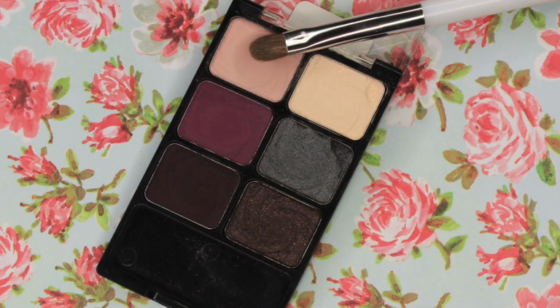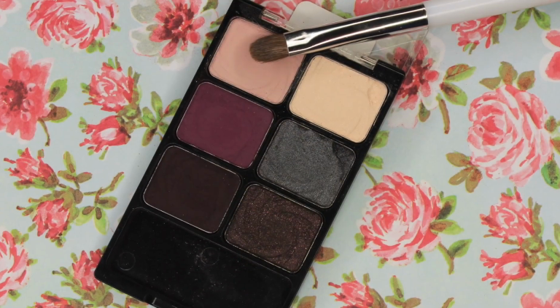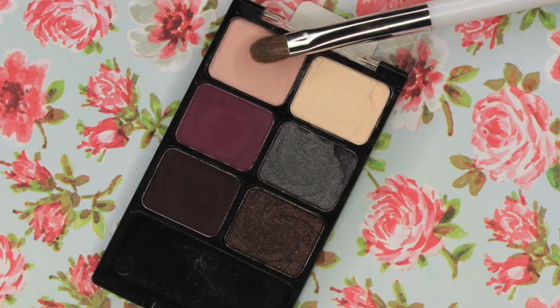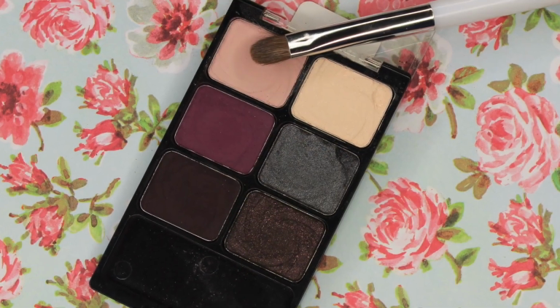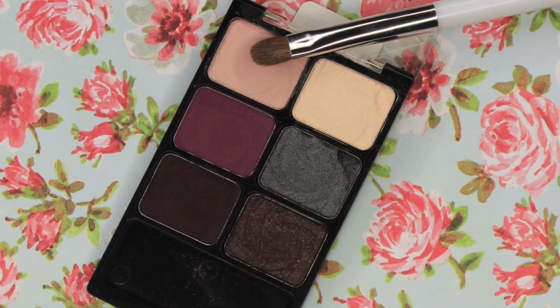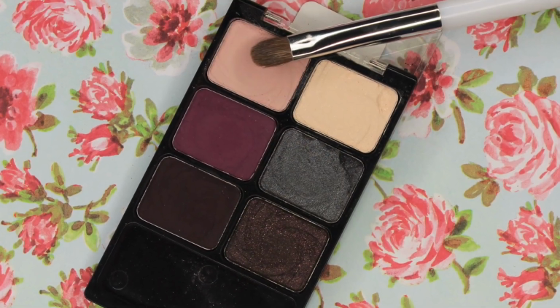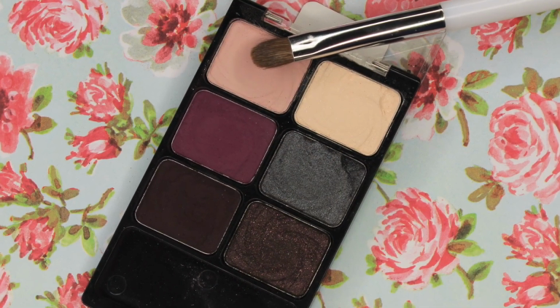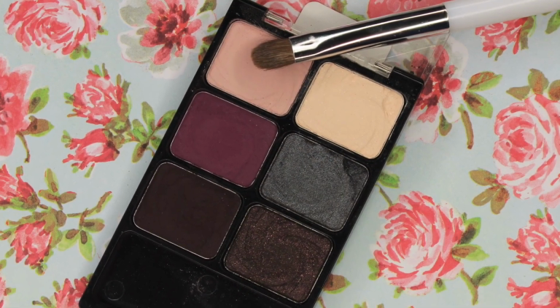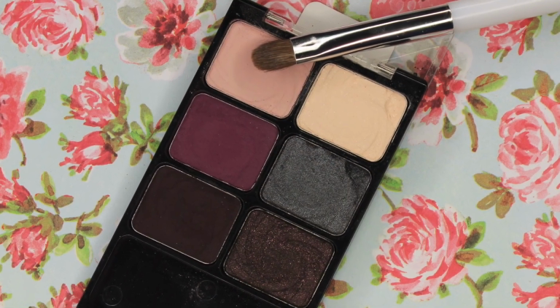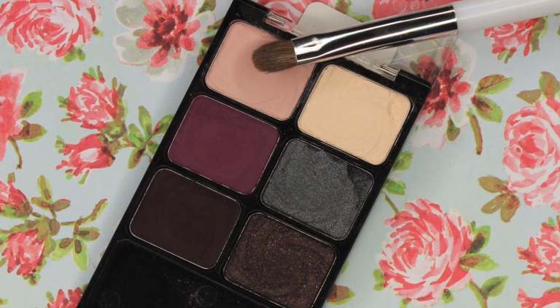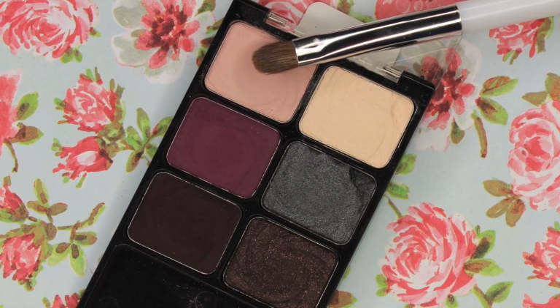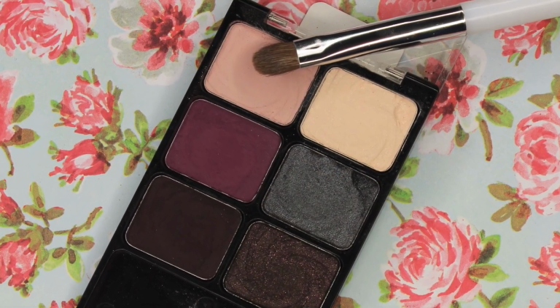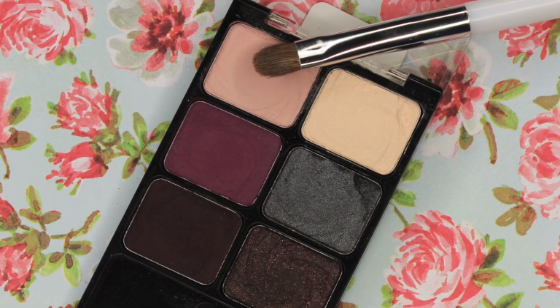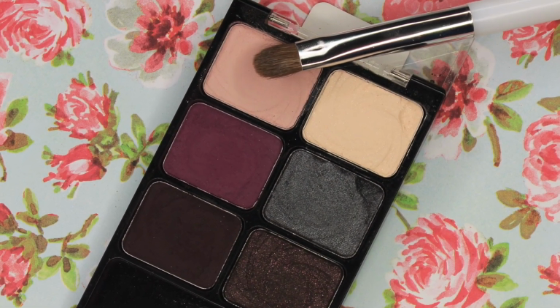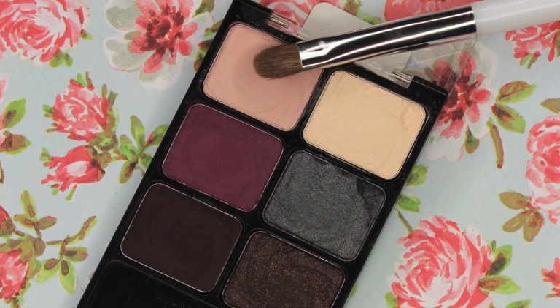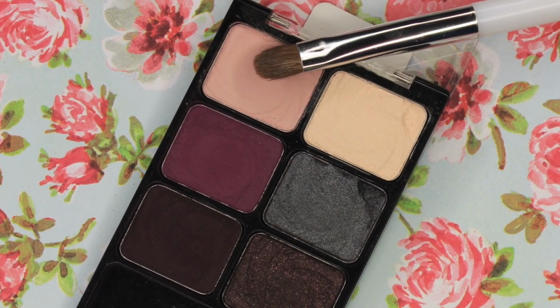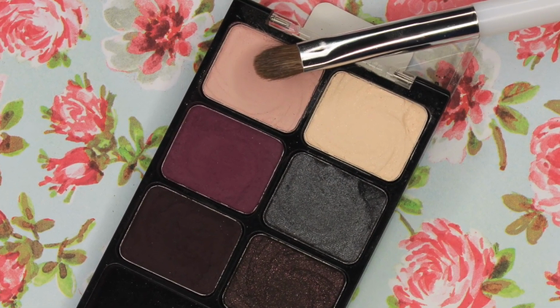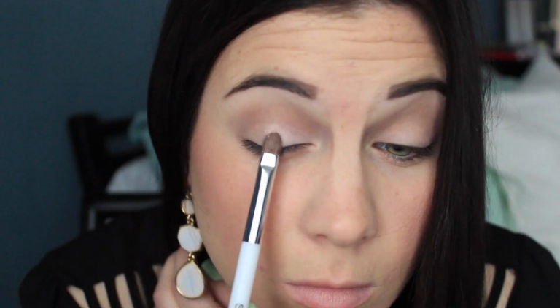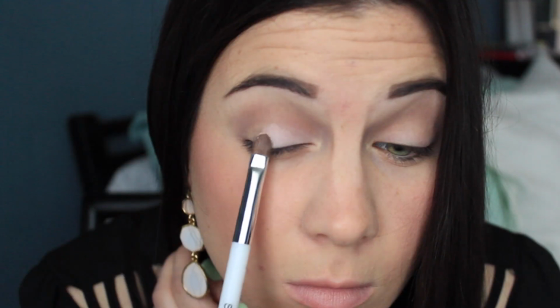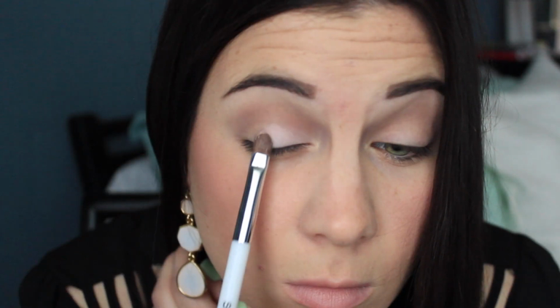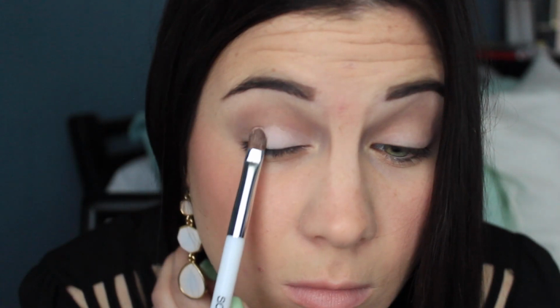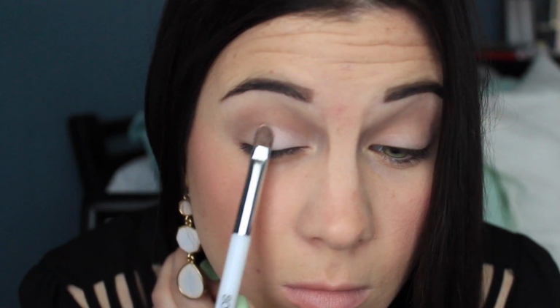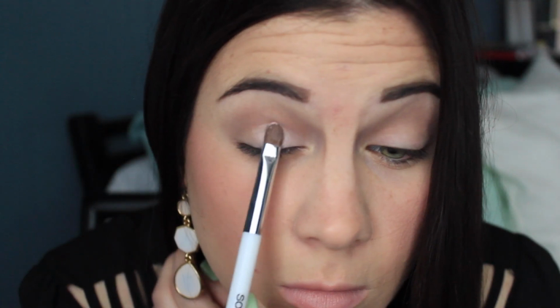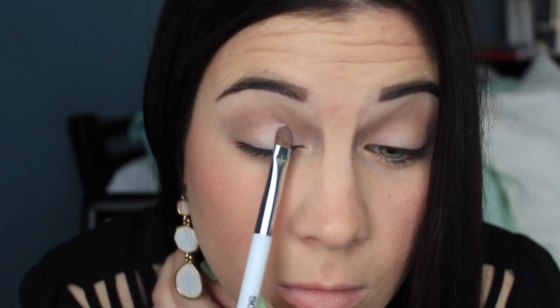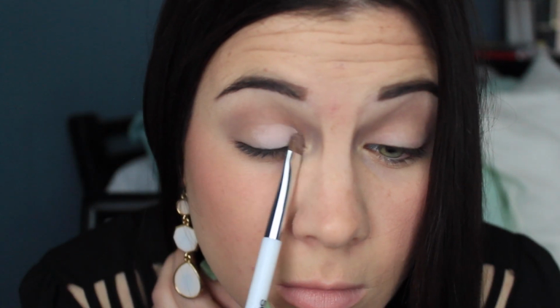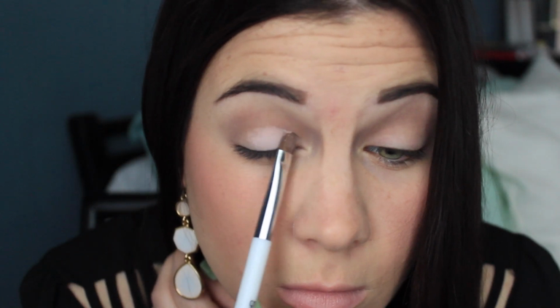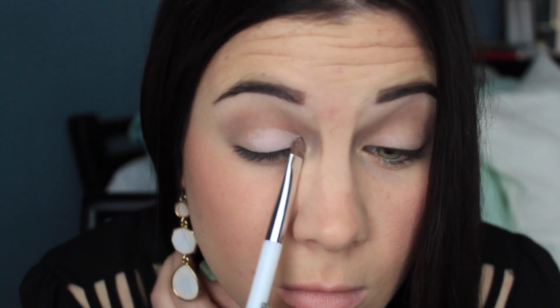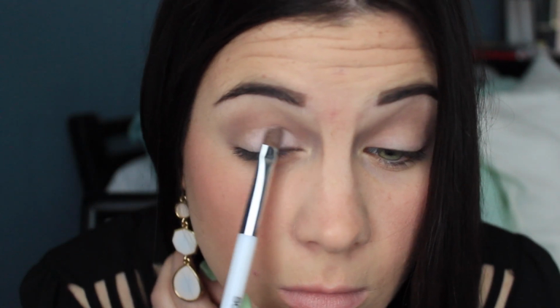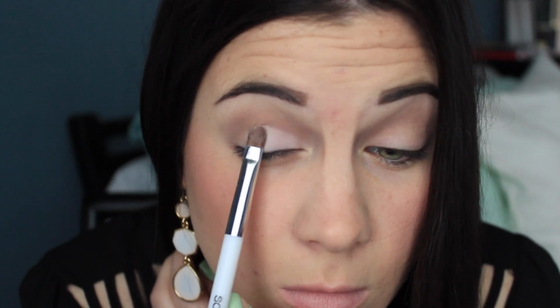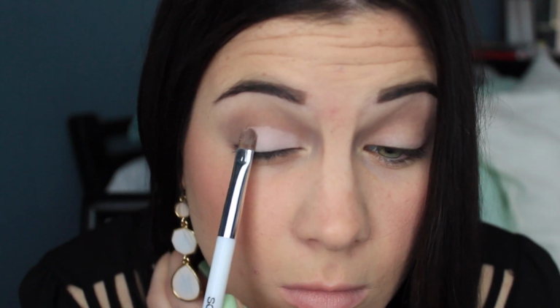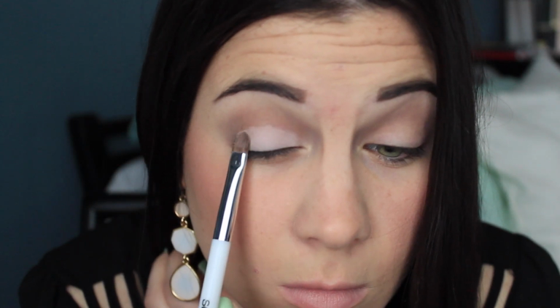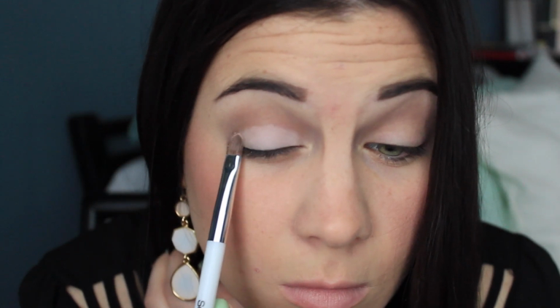Now I'm going into the Wet n Wild palette and I'm taking this light pink — it's all matte — and I'm going to put this all over my lid.